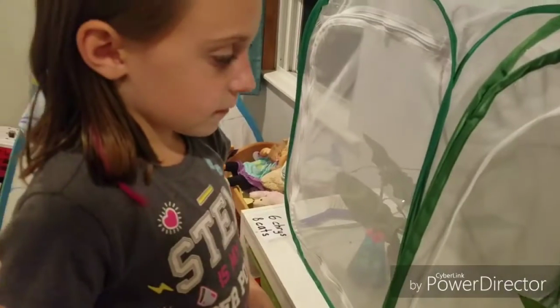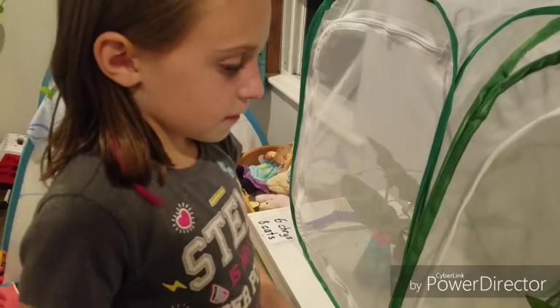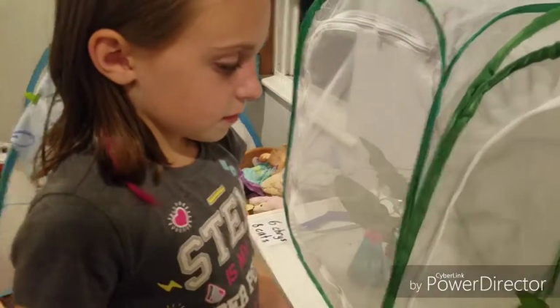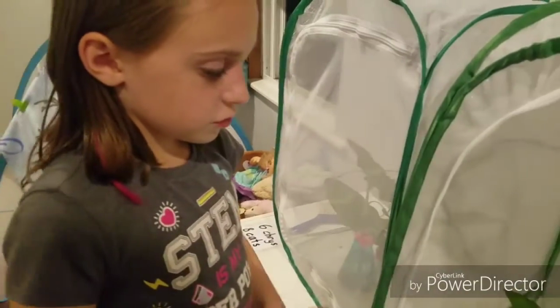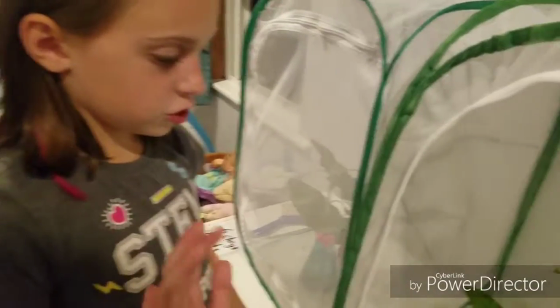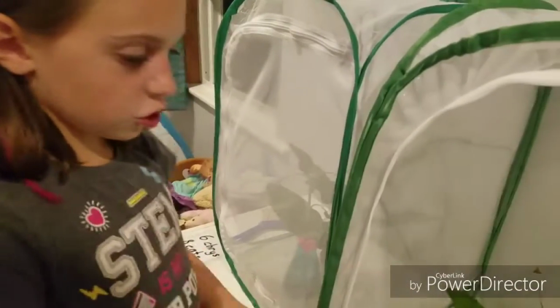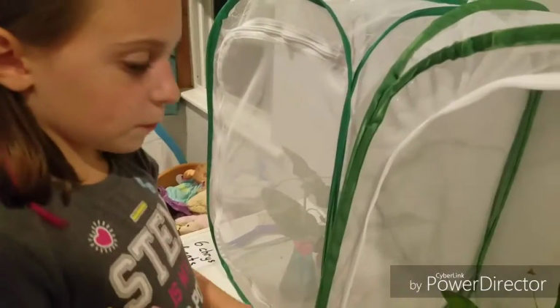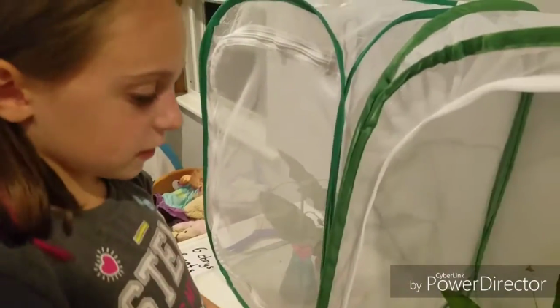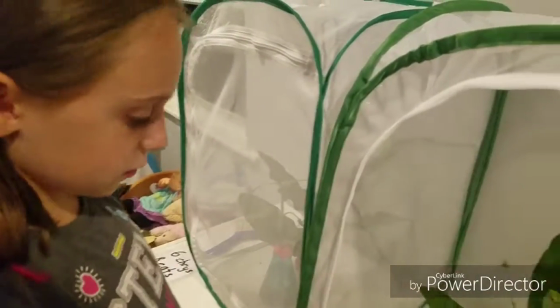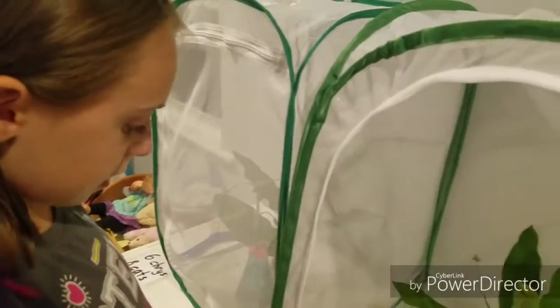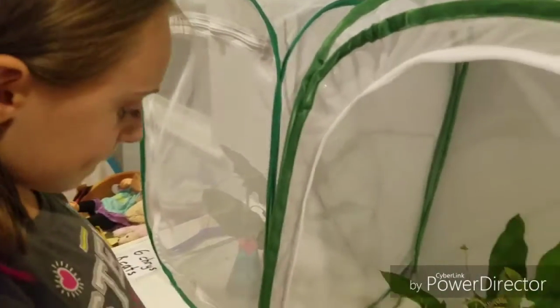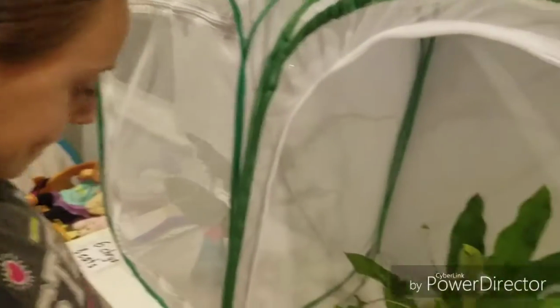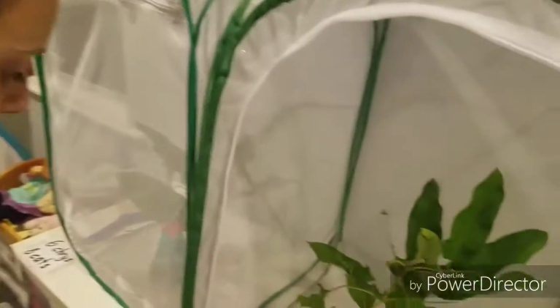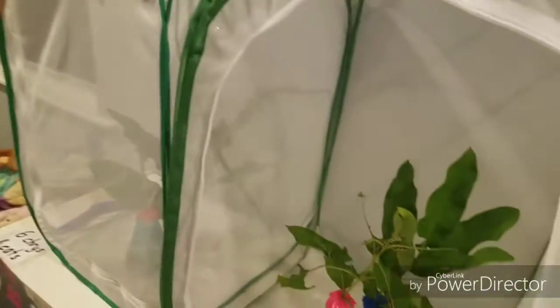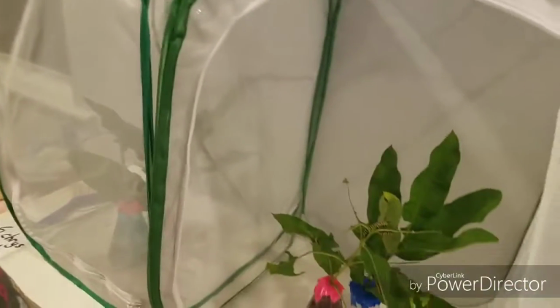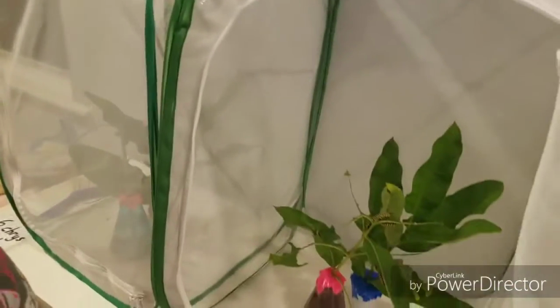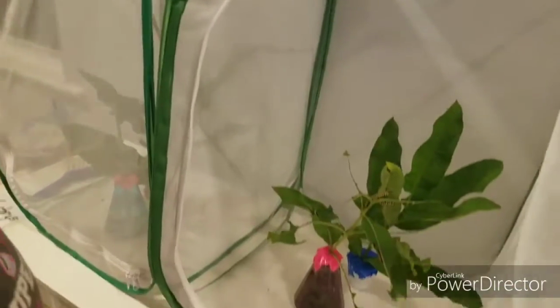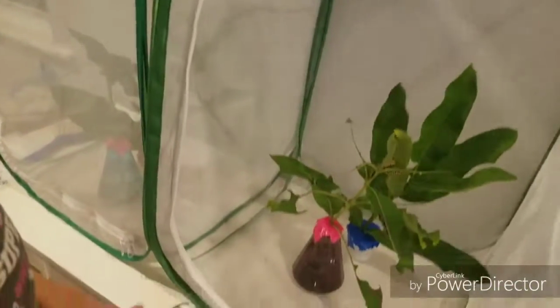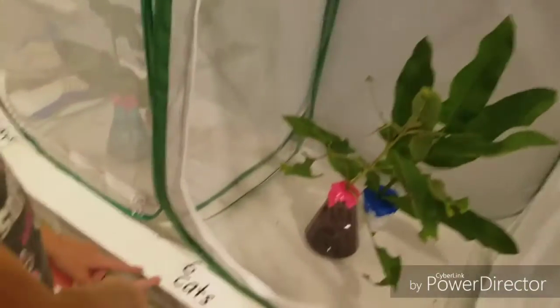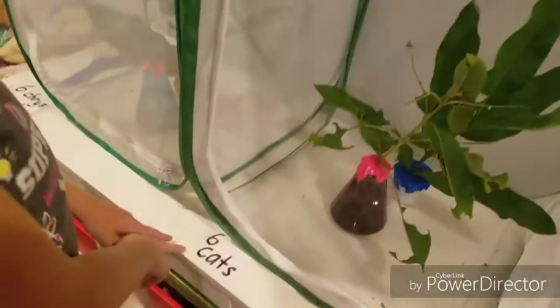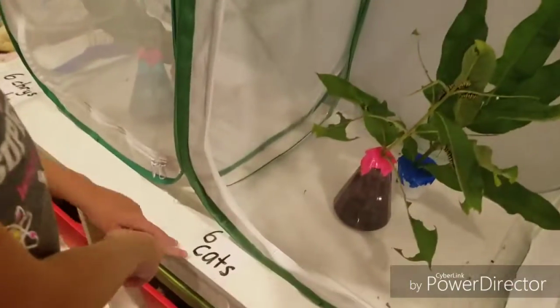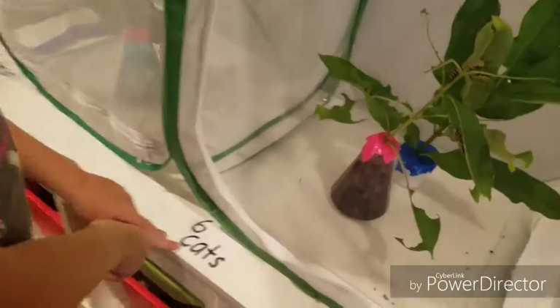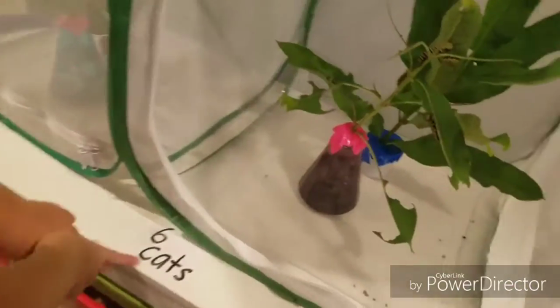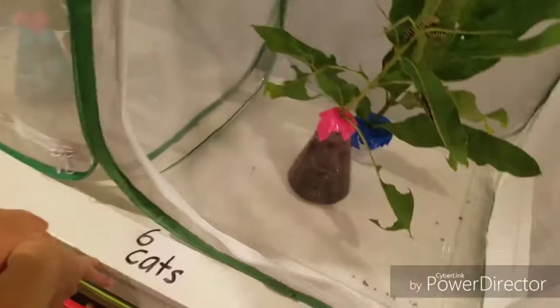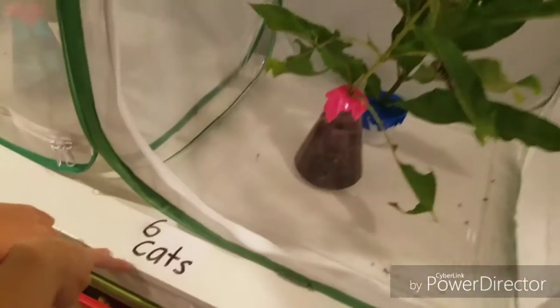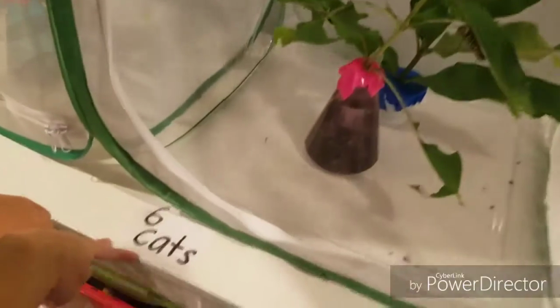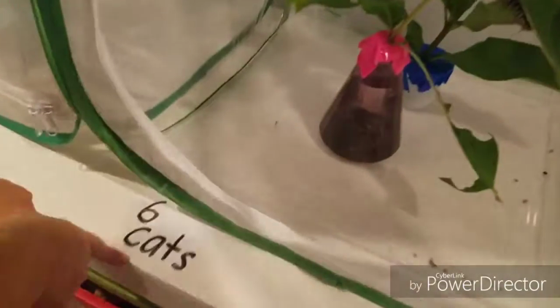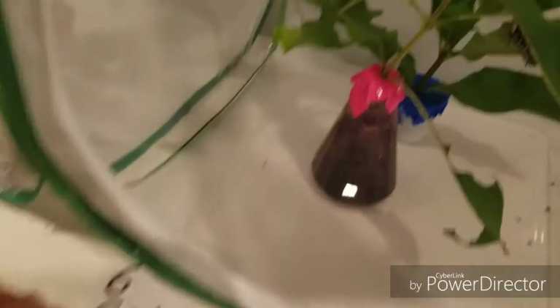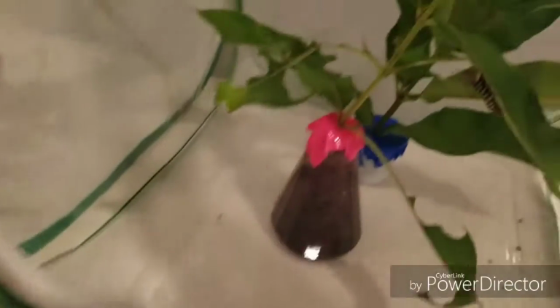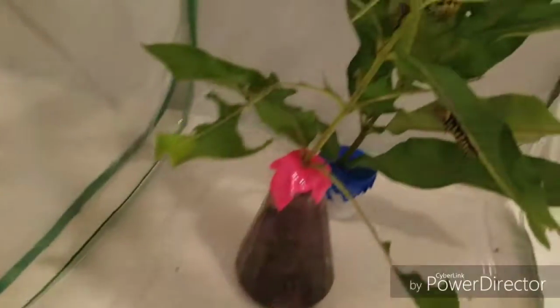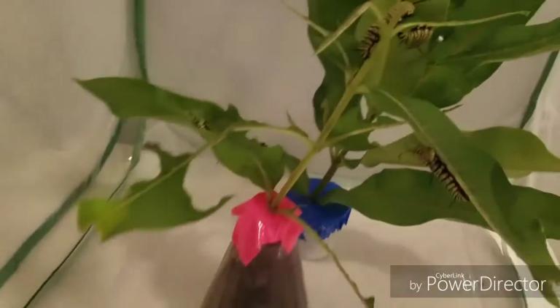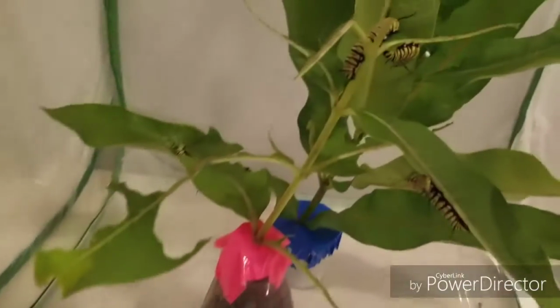So we just opened this one up. There are six caterpillars — caterpillars, not actual cats.